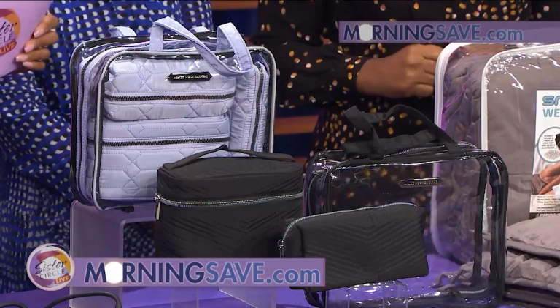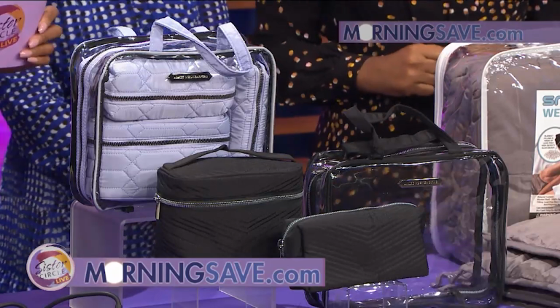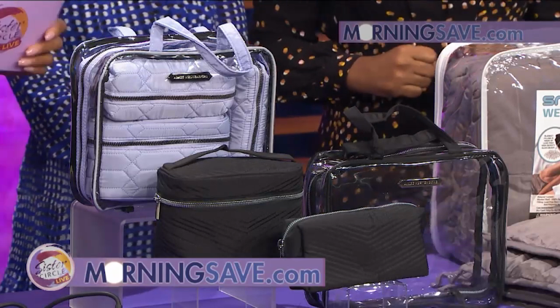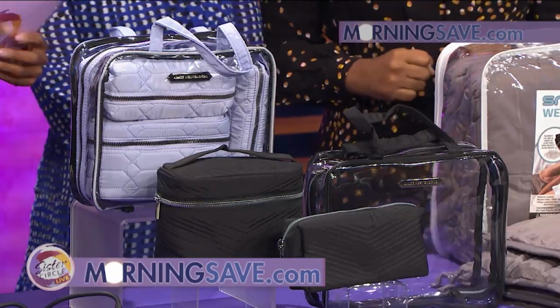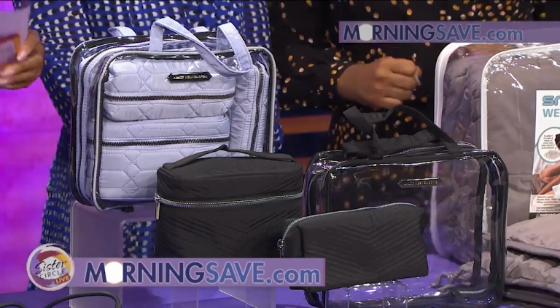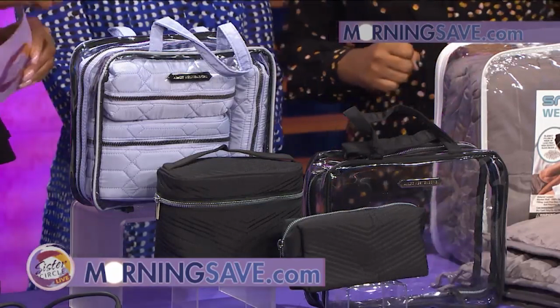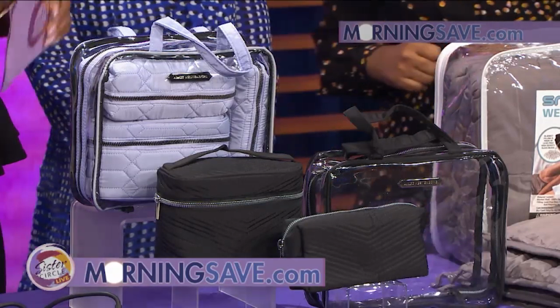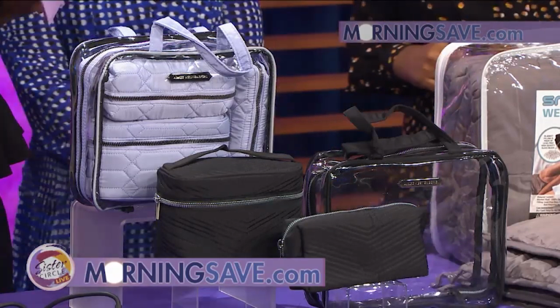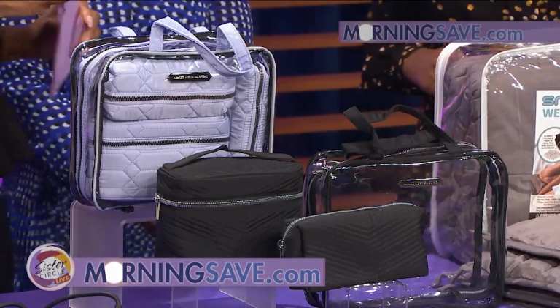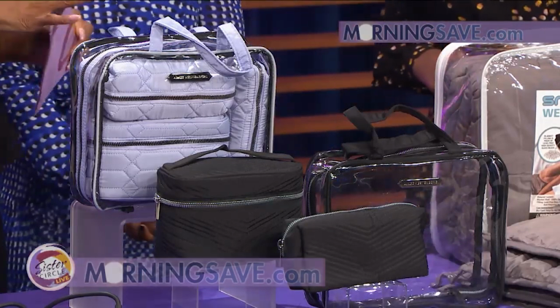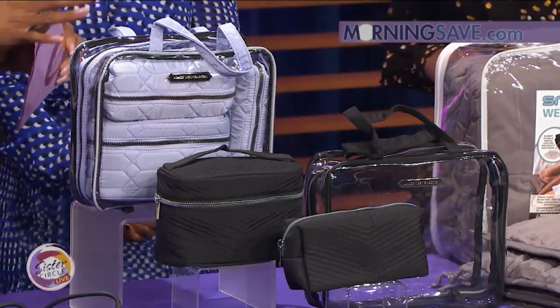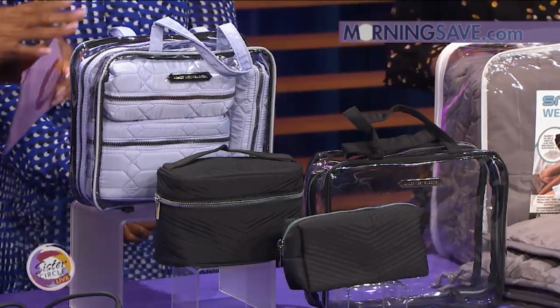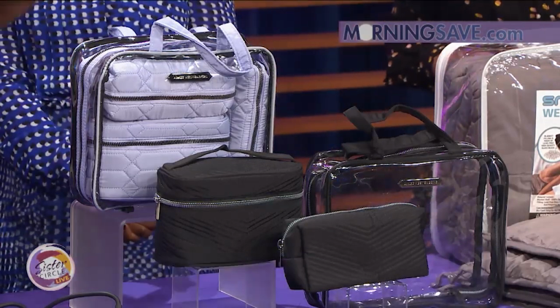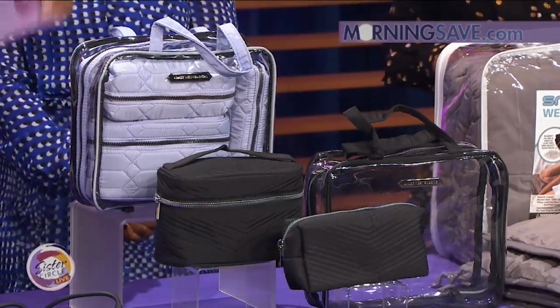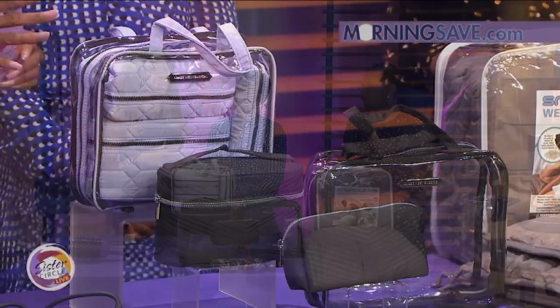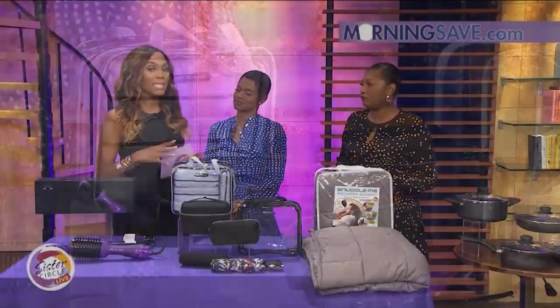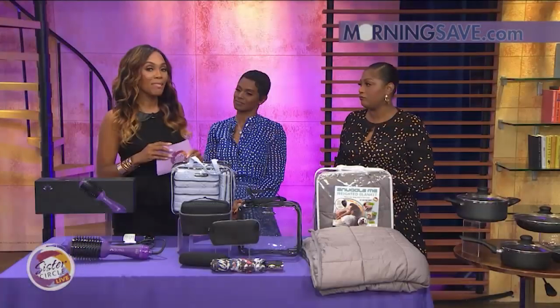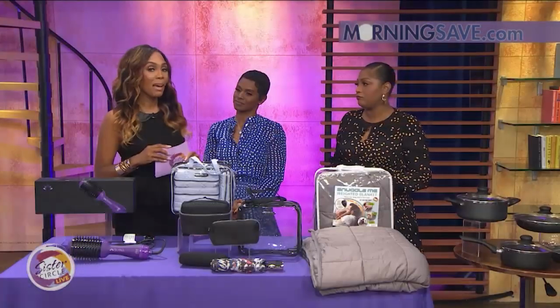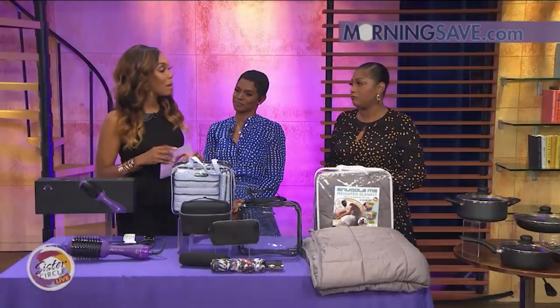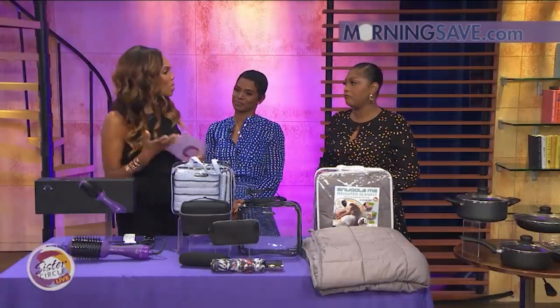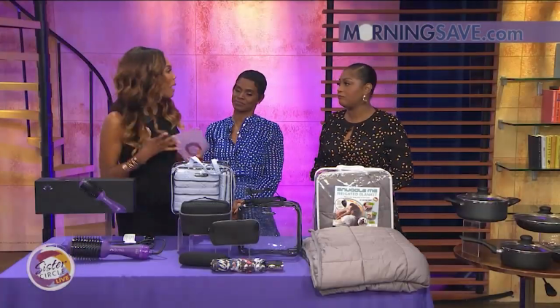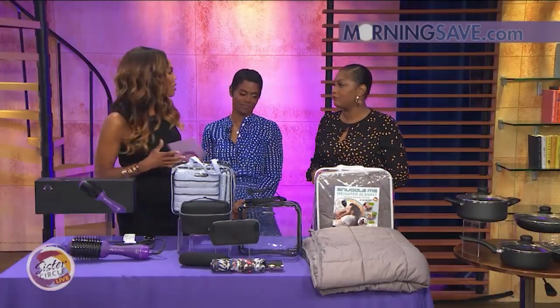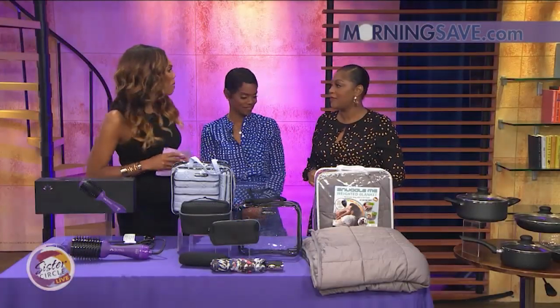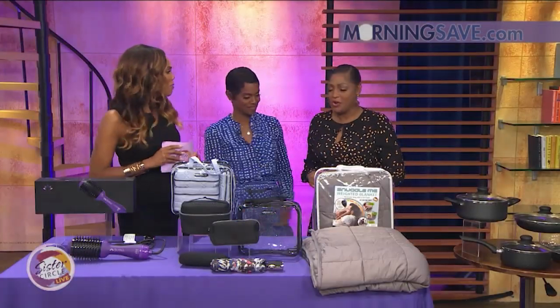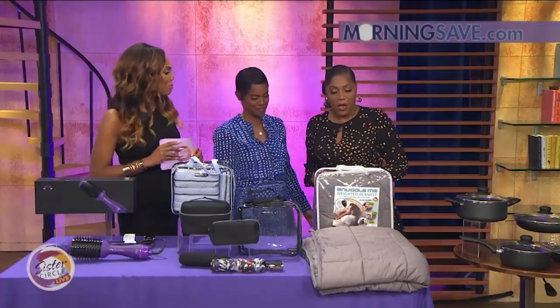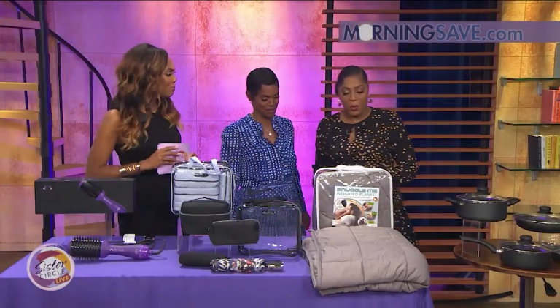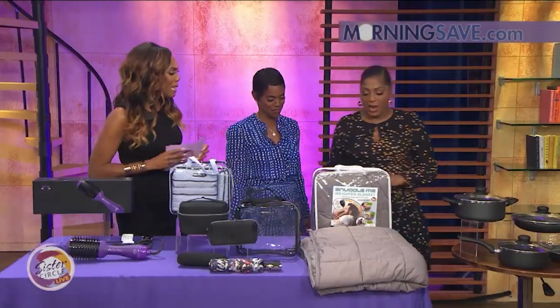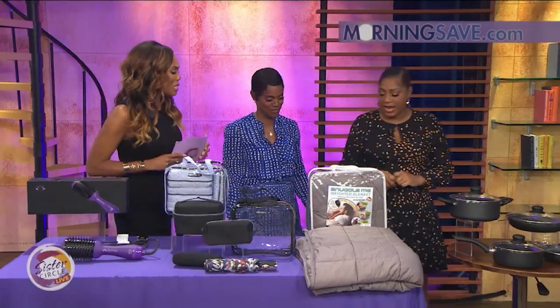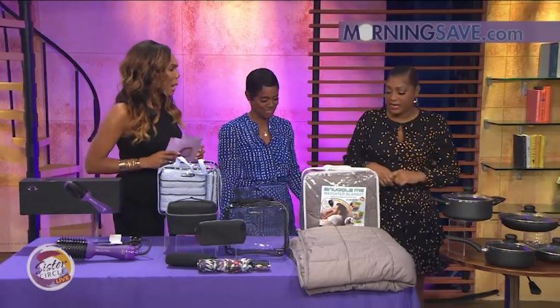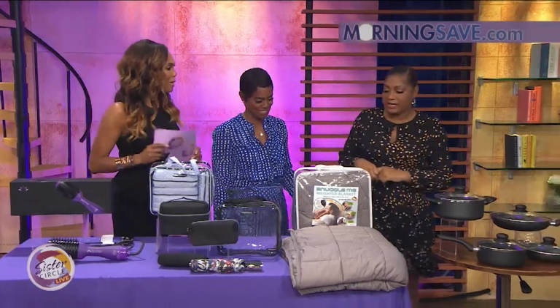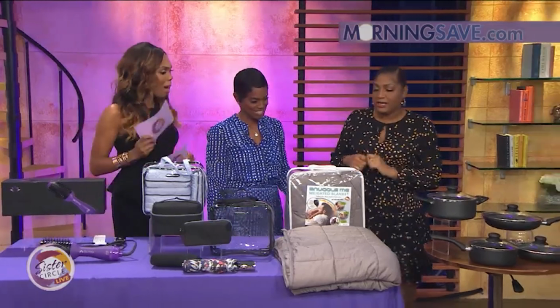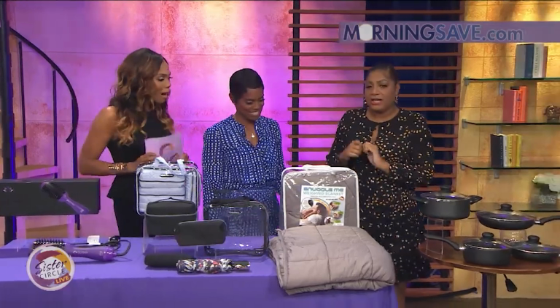Don't forget you can get all of these deals from MorningSave.com right on your smartphone and shop in your car.